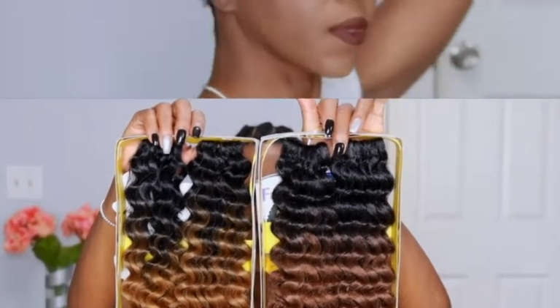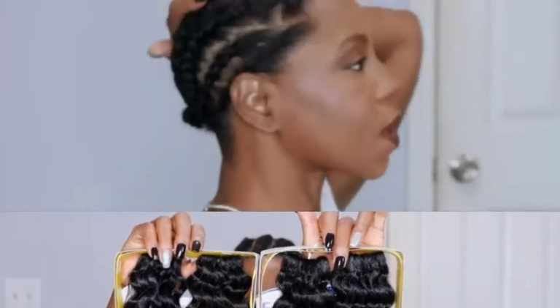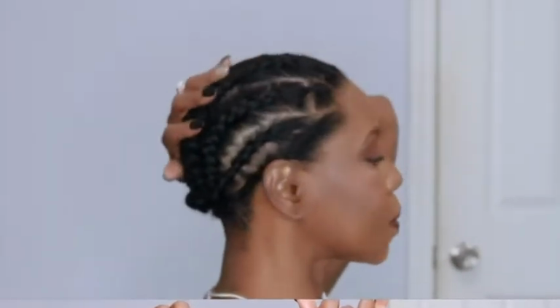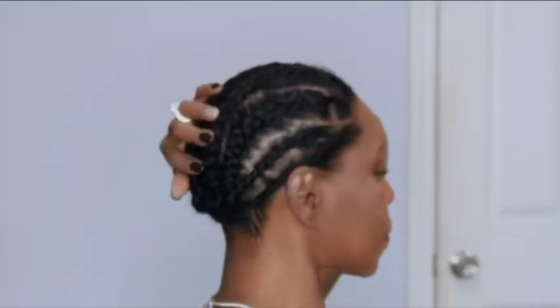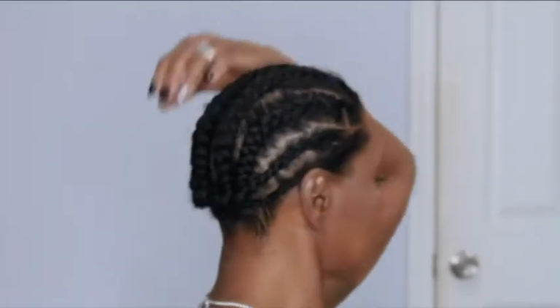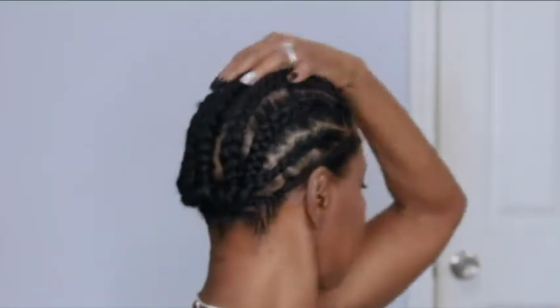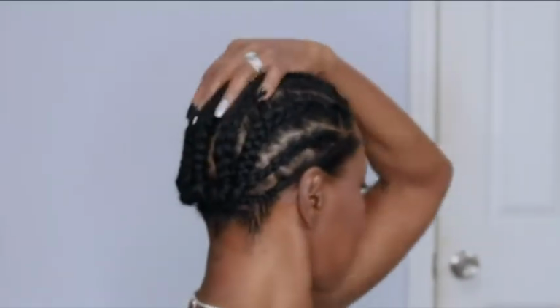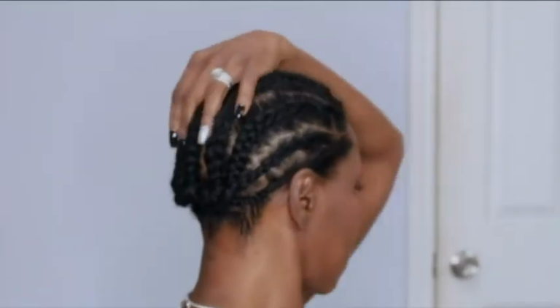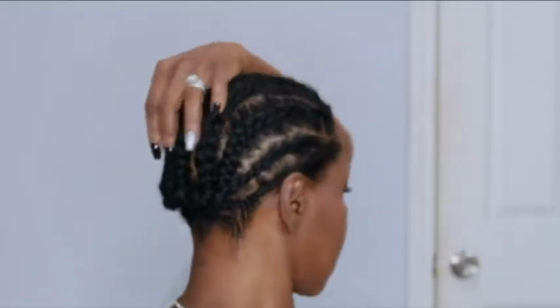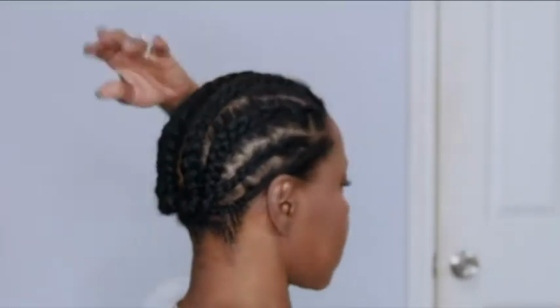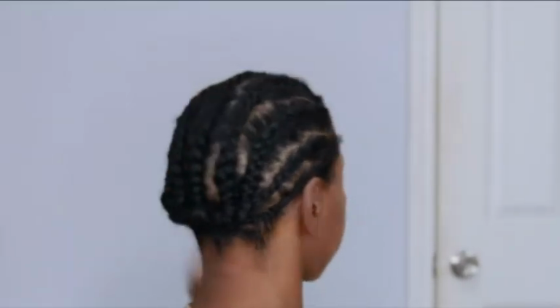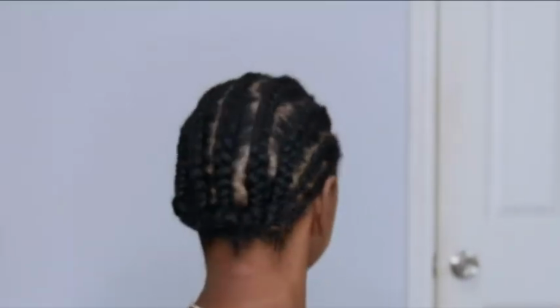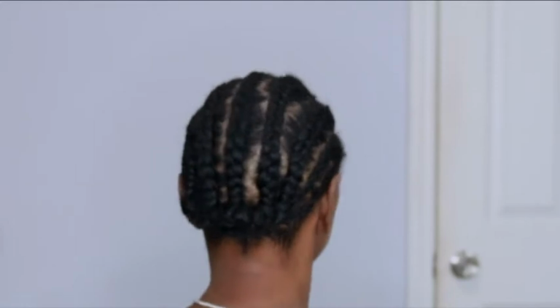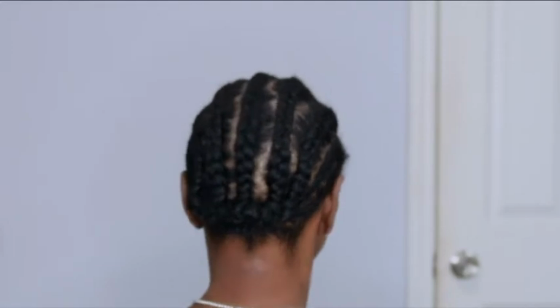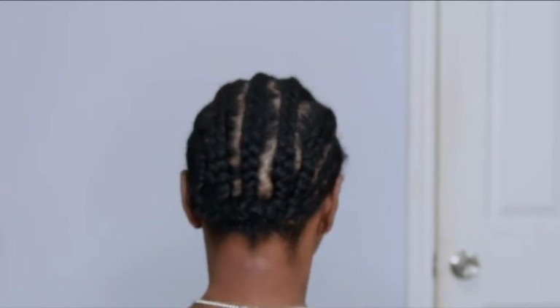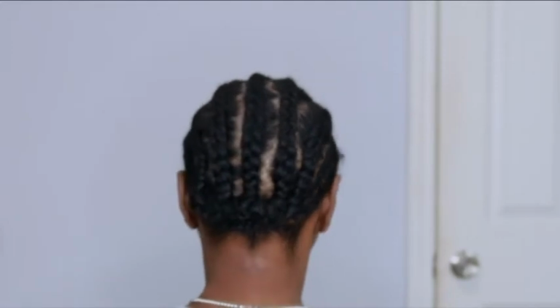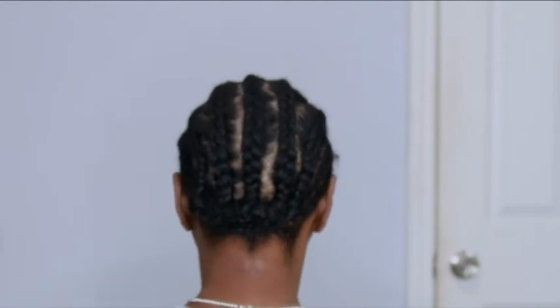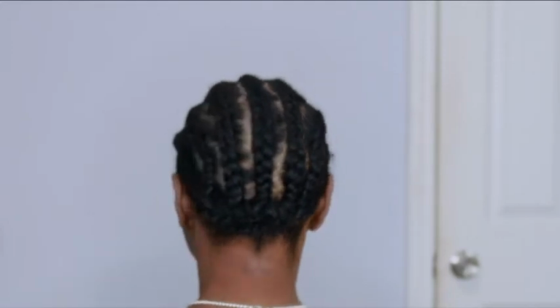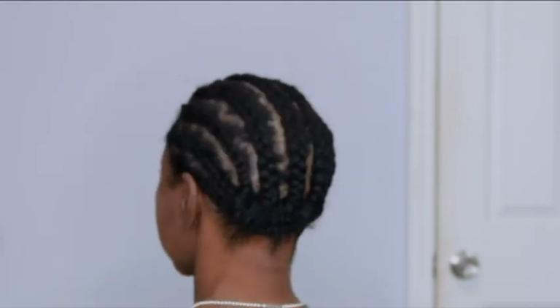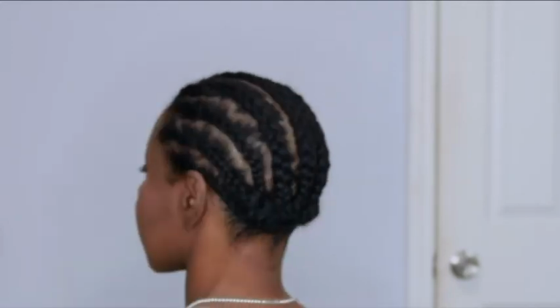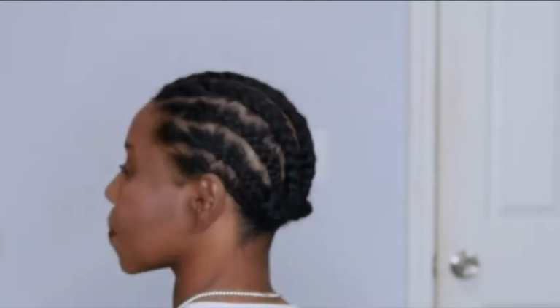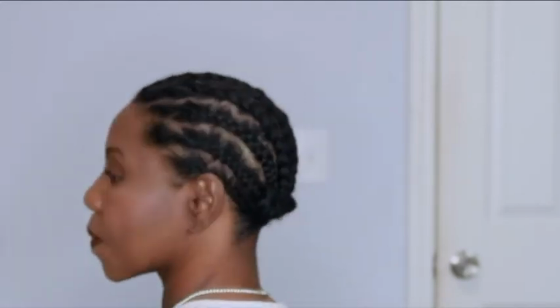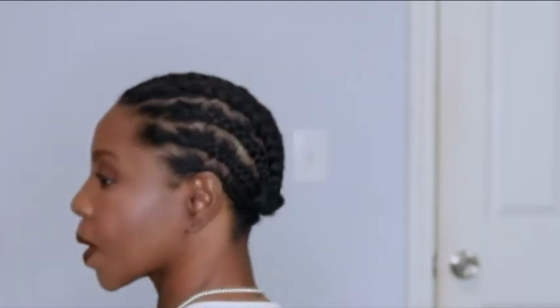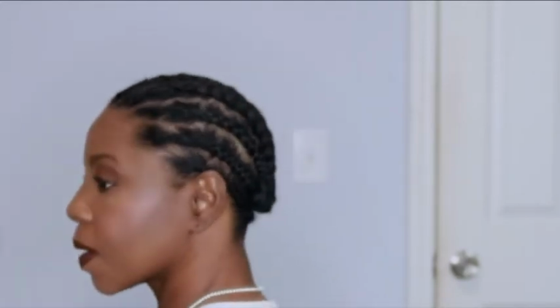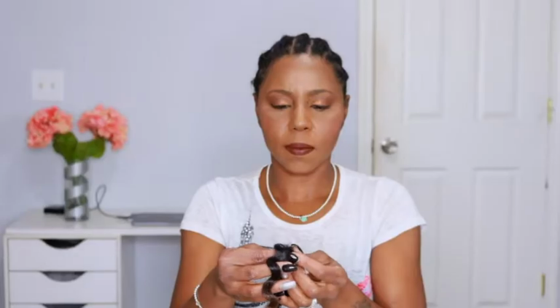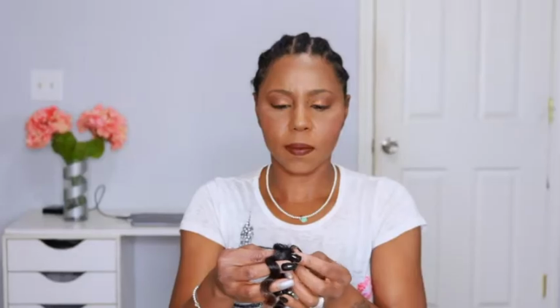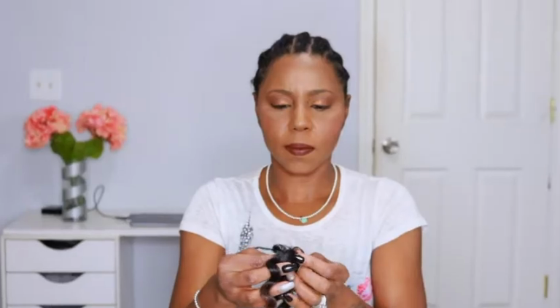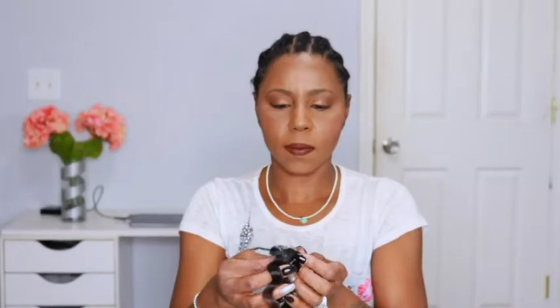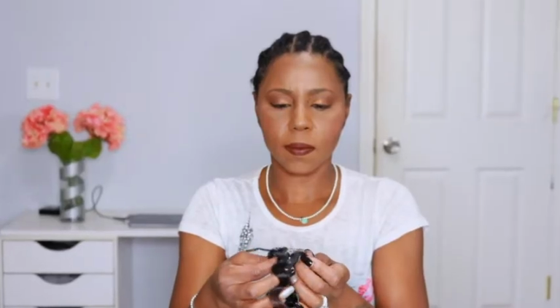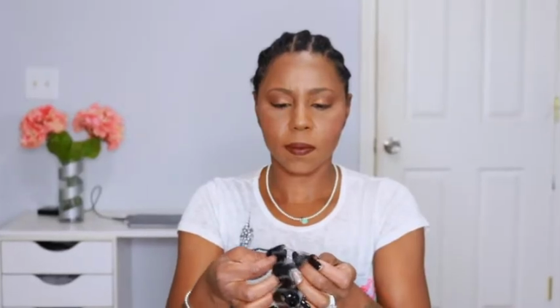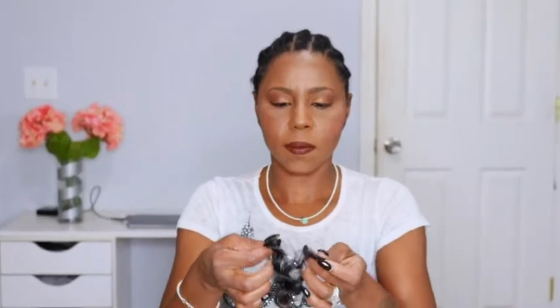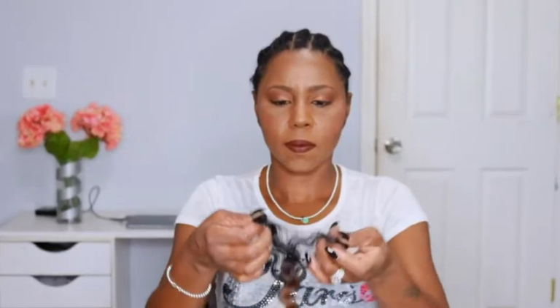My braiding pattern is super simple — 8 to 10 cornrows going straight back. I'm going to go ahead and separate these strands.